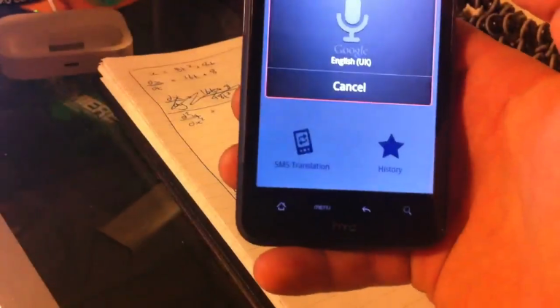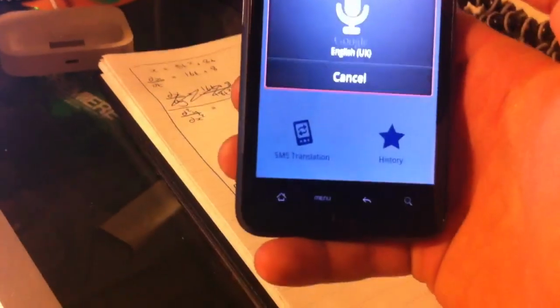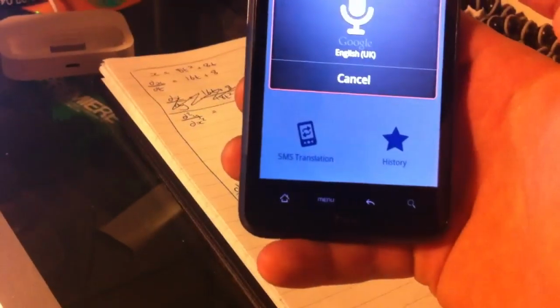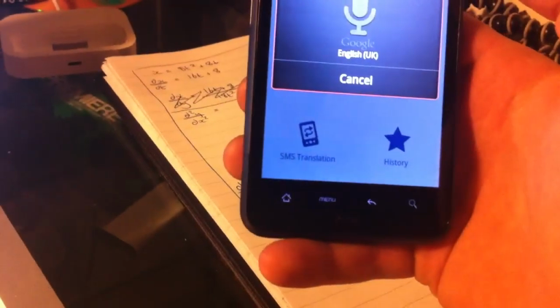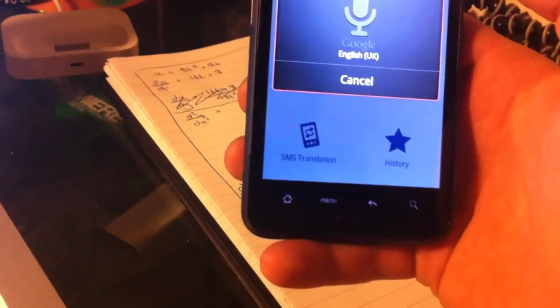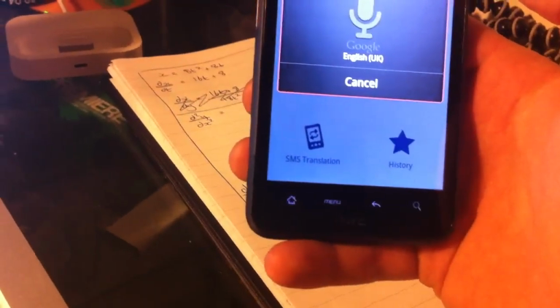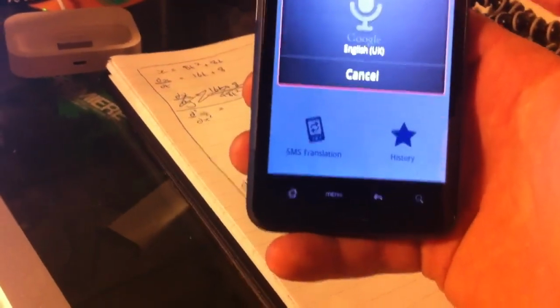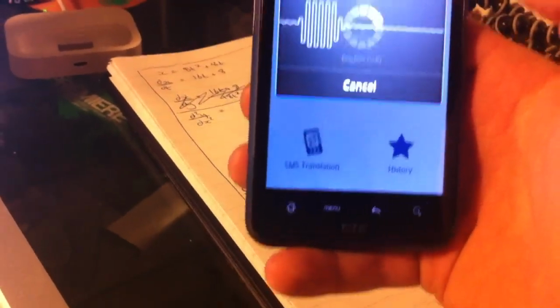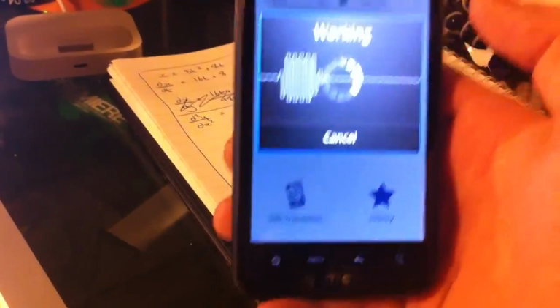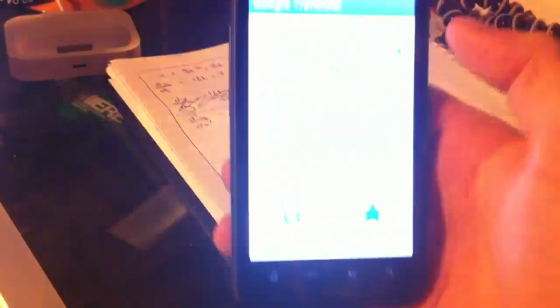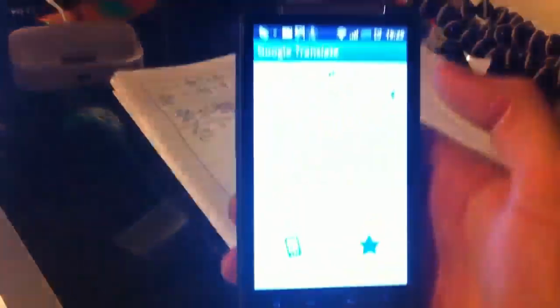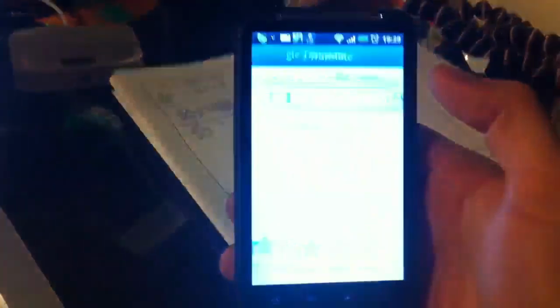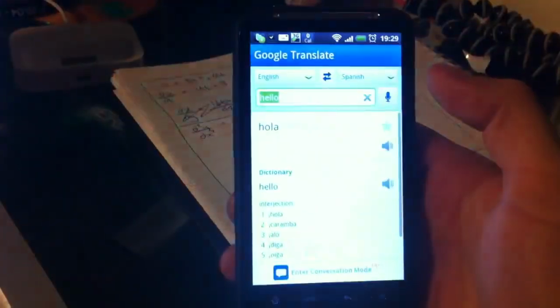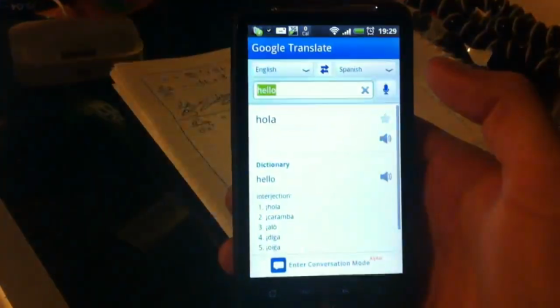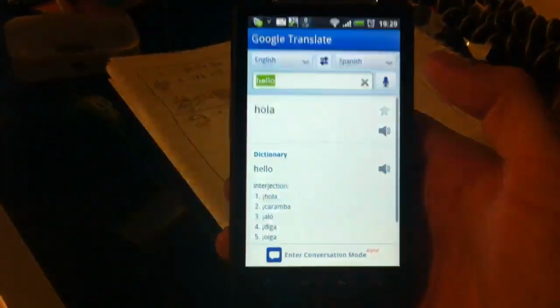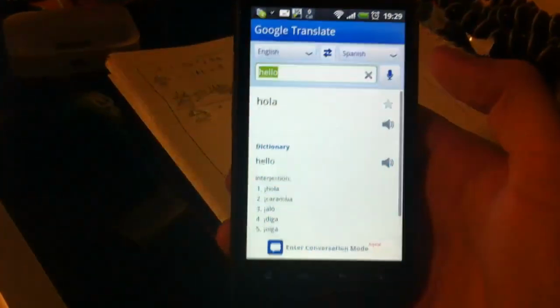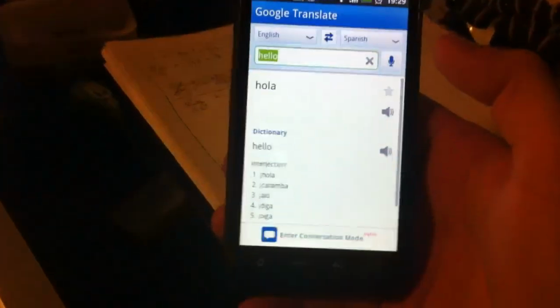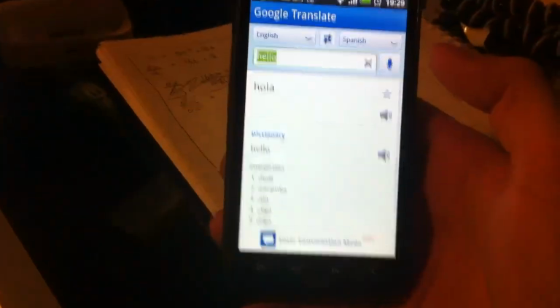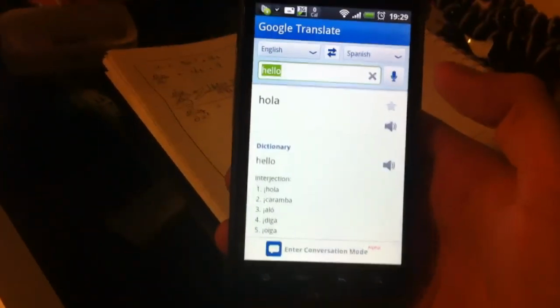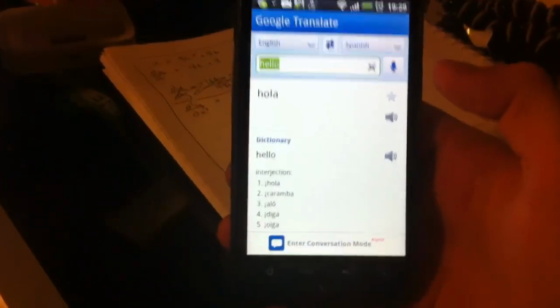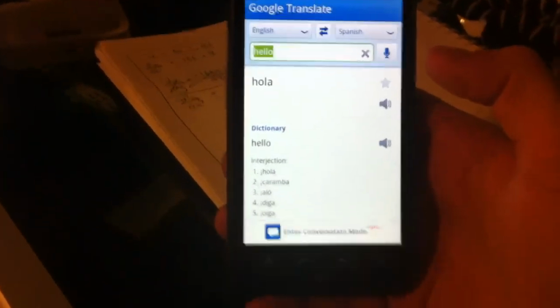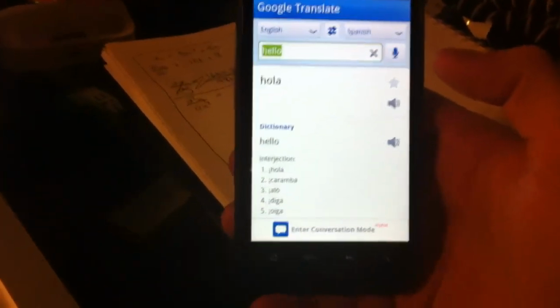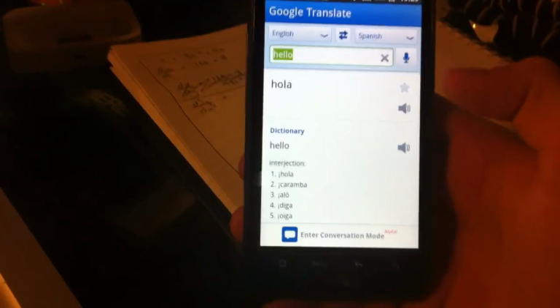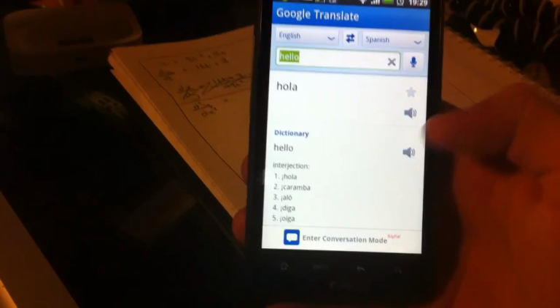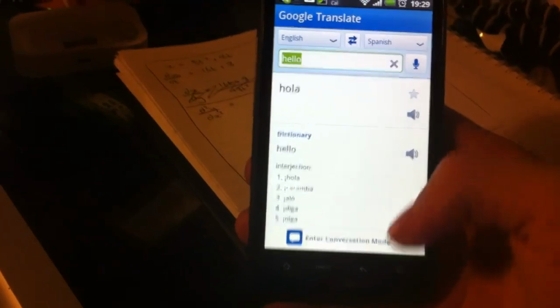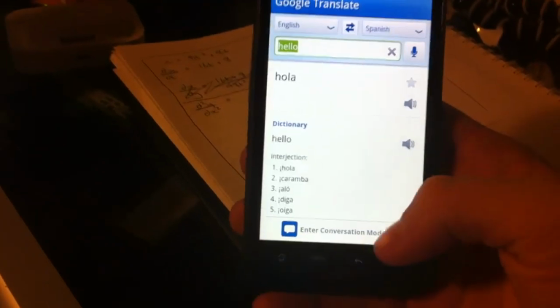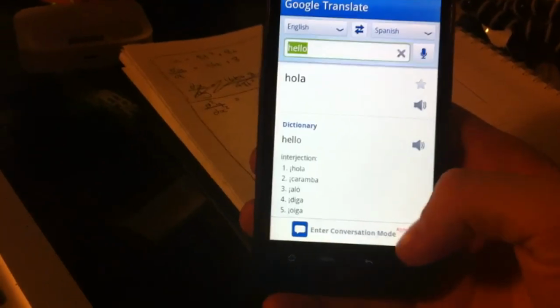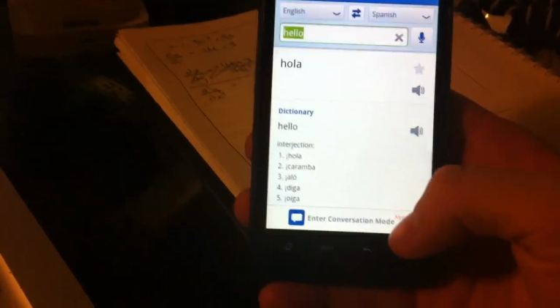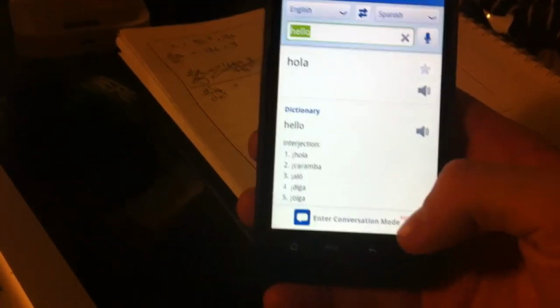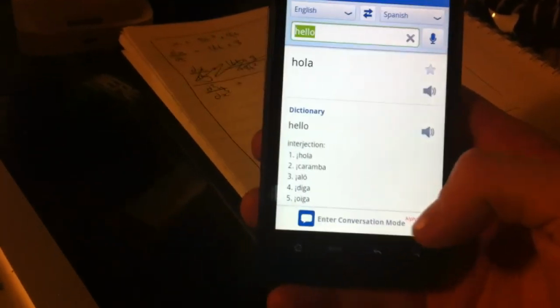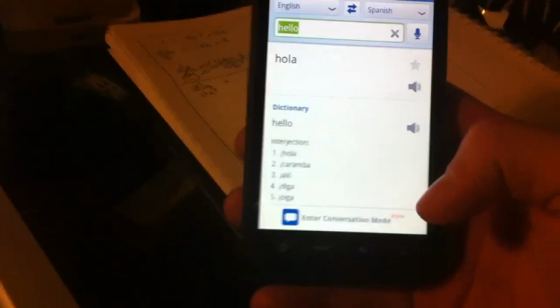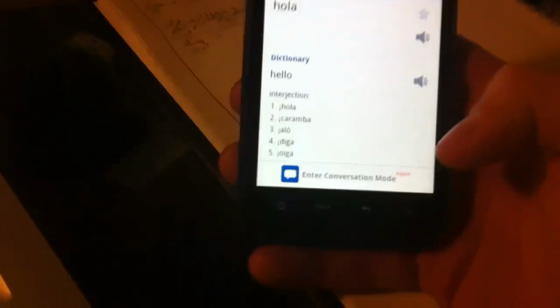Hello! It's picked it up as 'hola', which is correct, obviously.